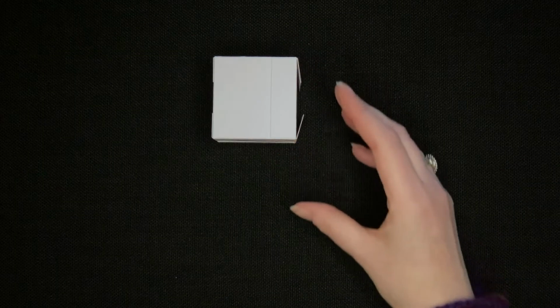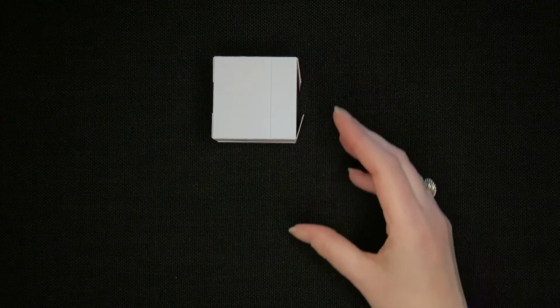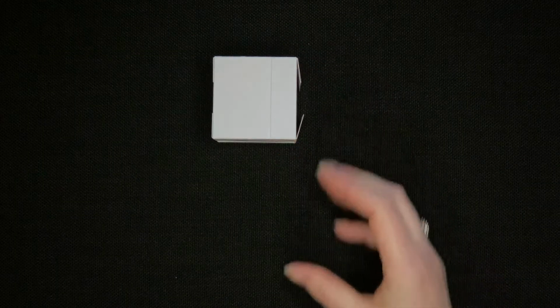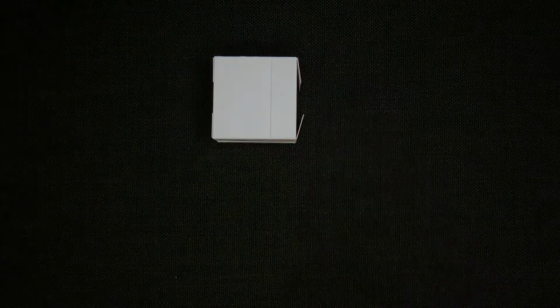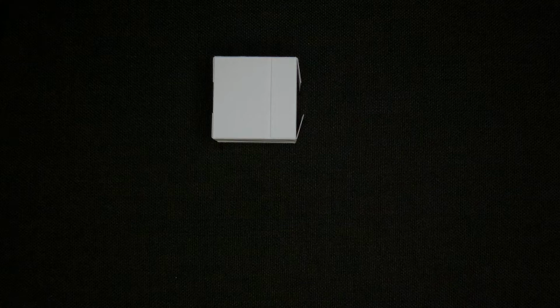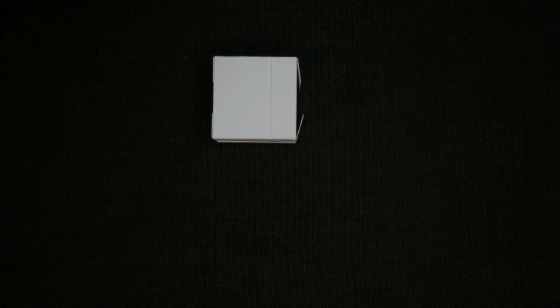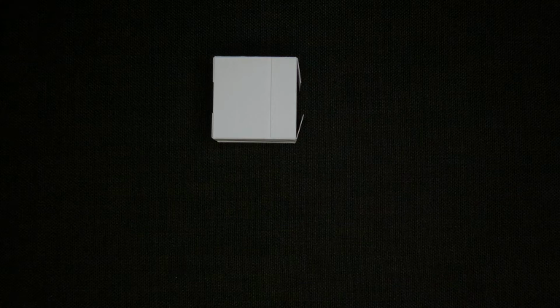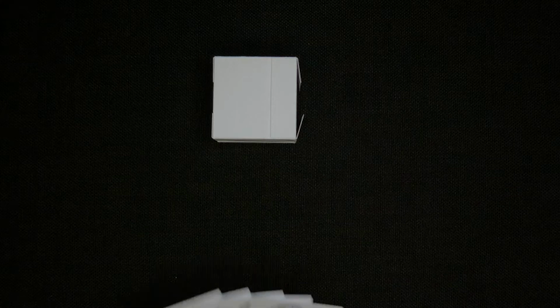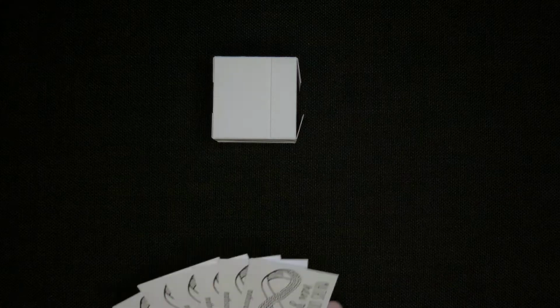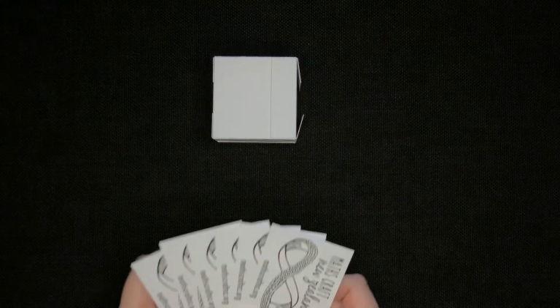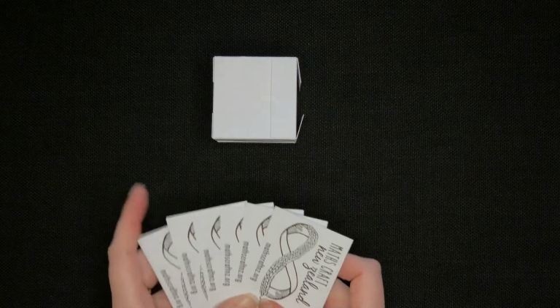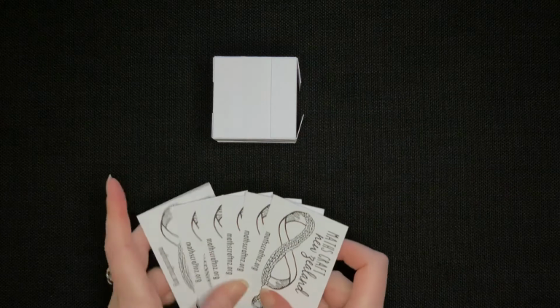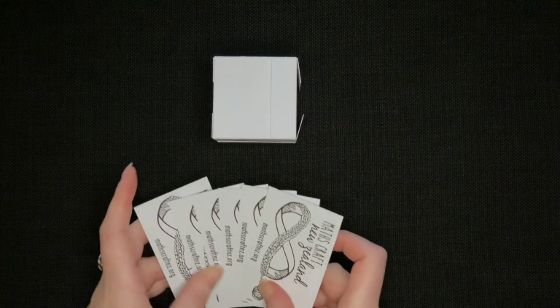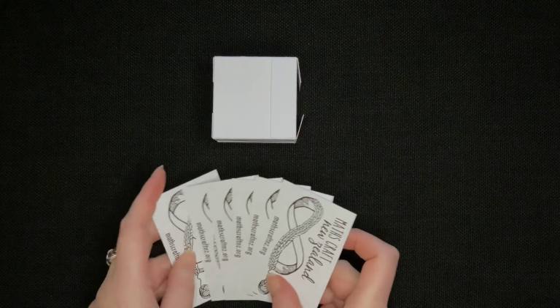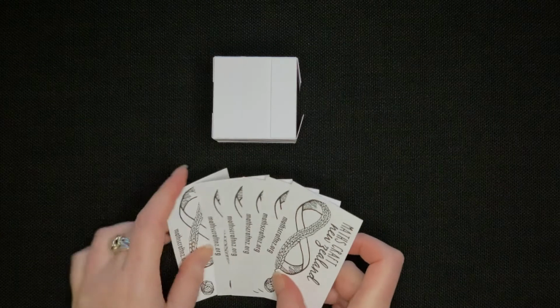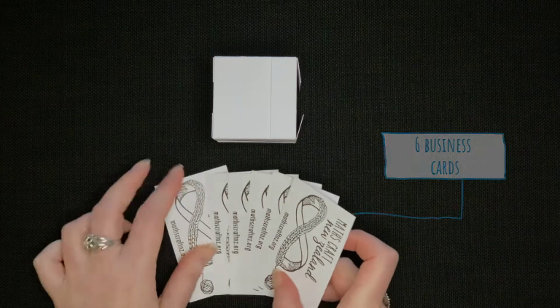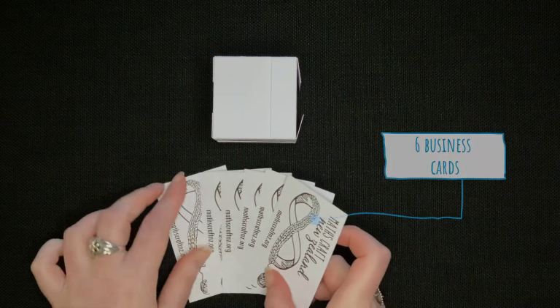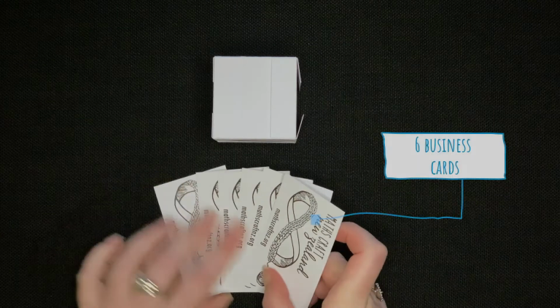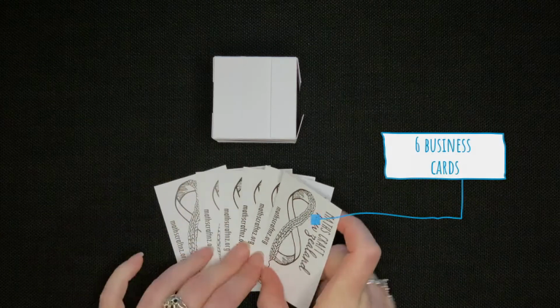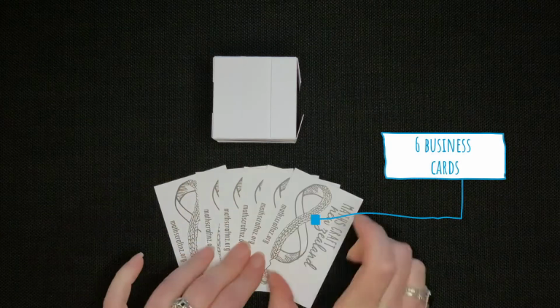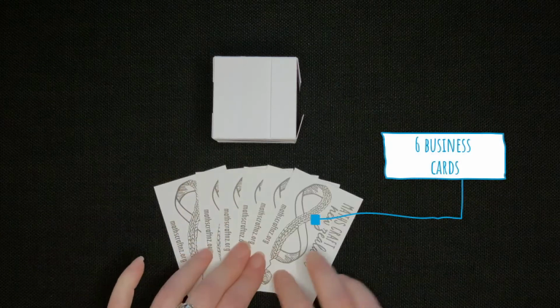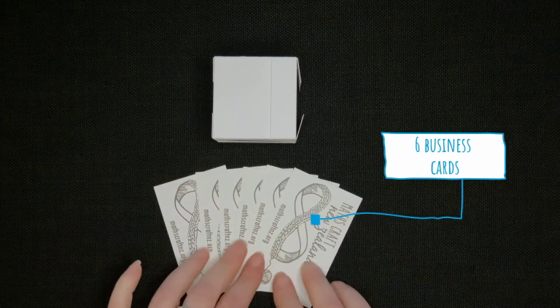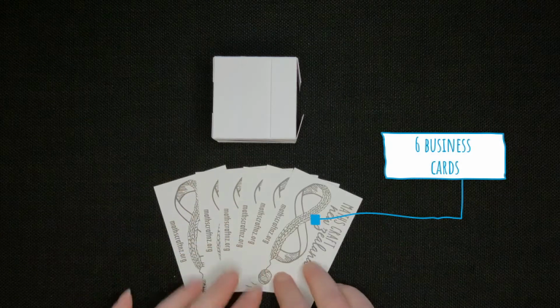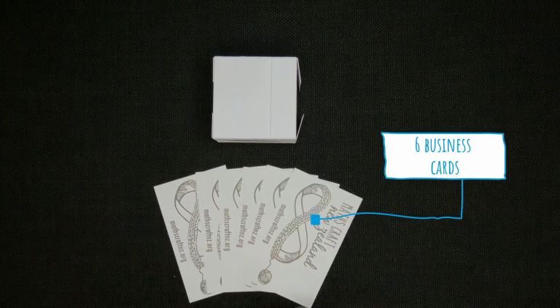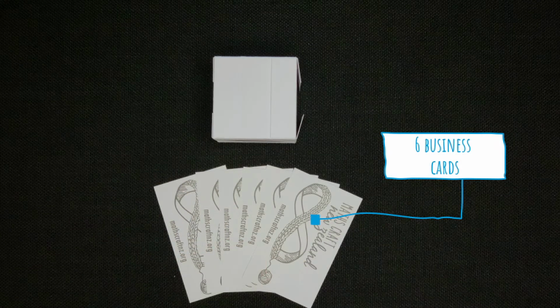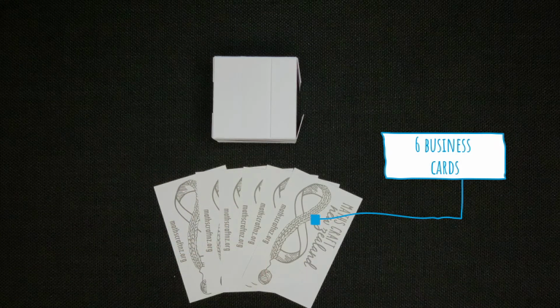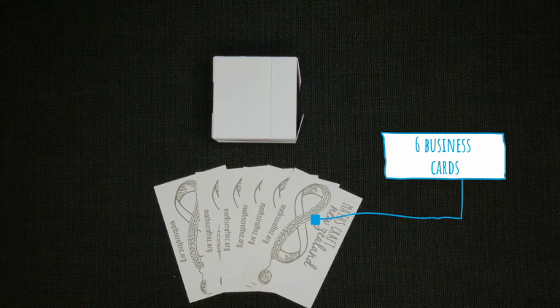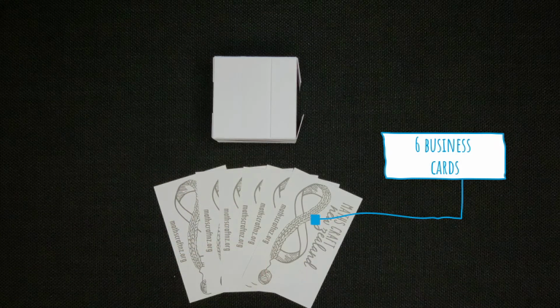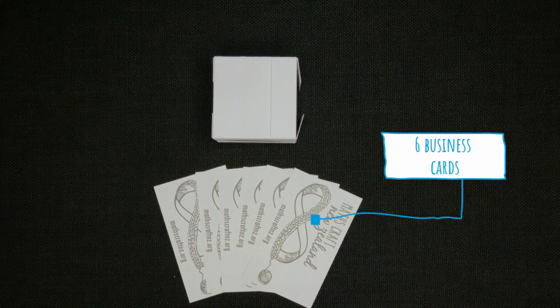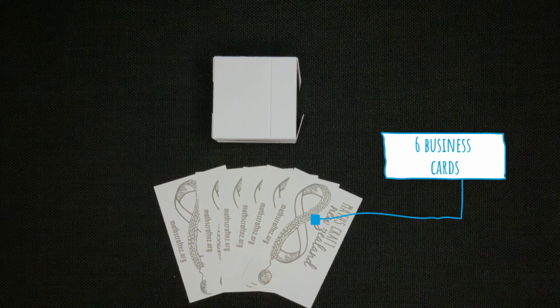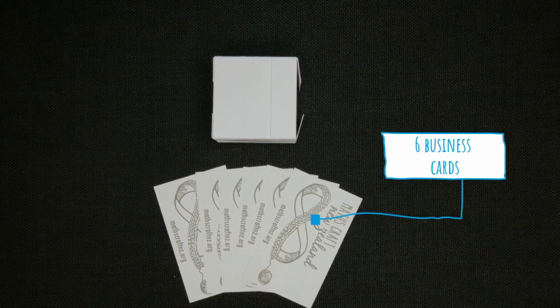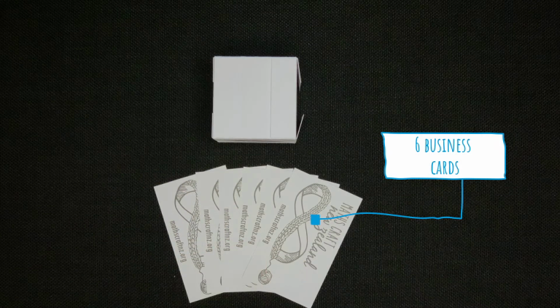To make a cube you will need six business cards or six pieces of cardstock.